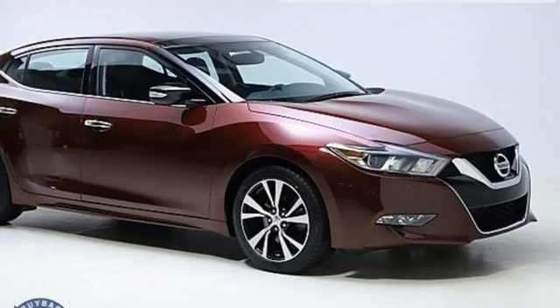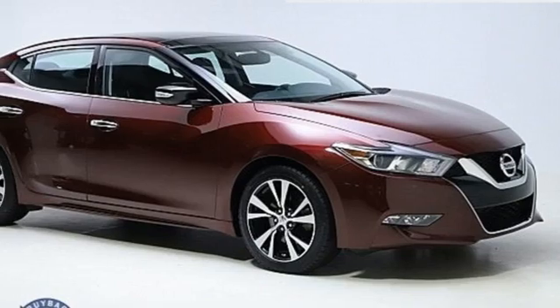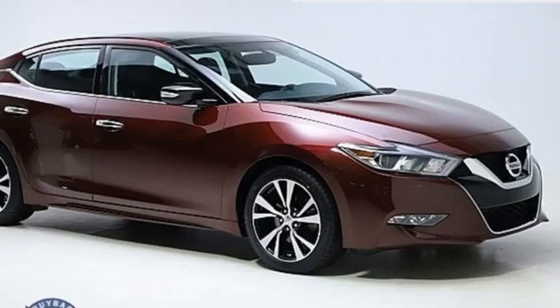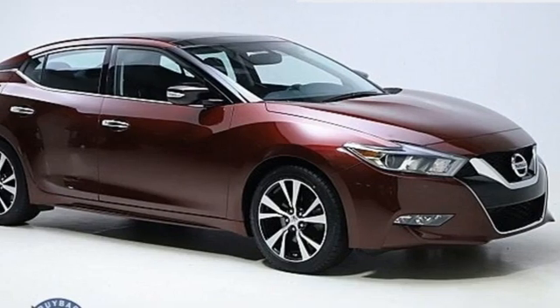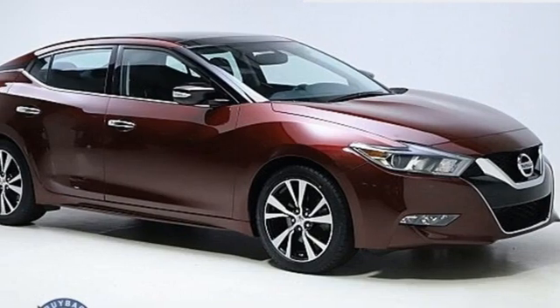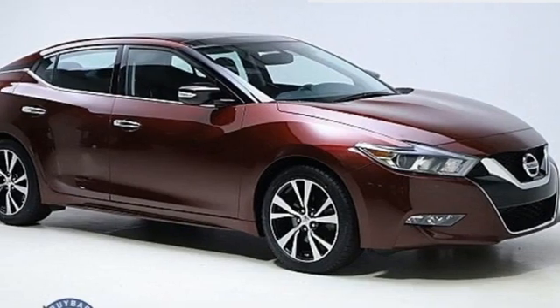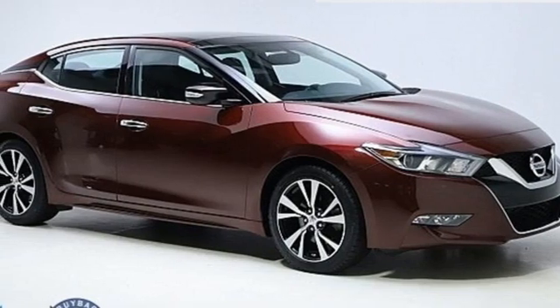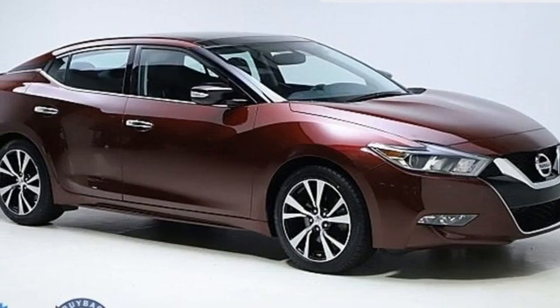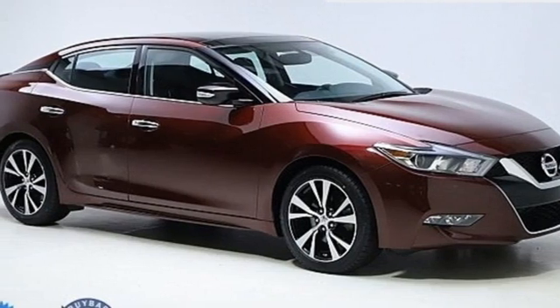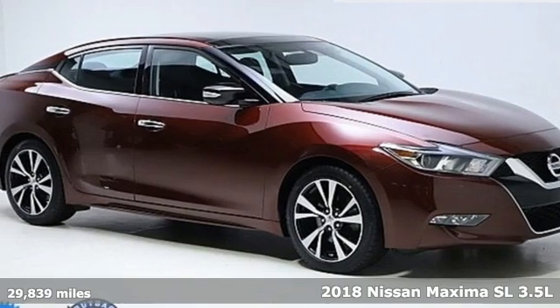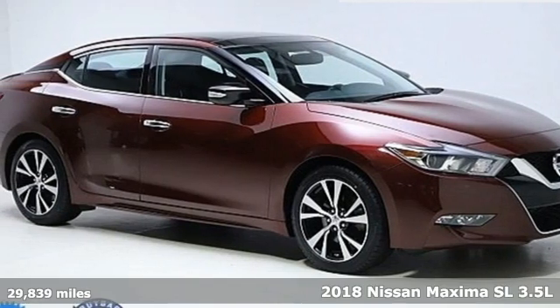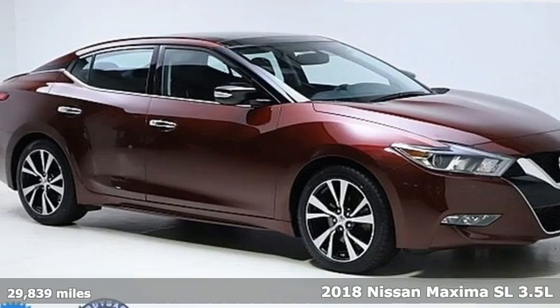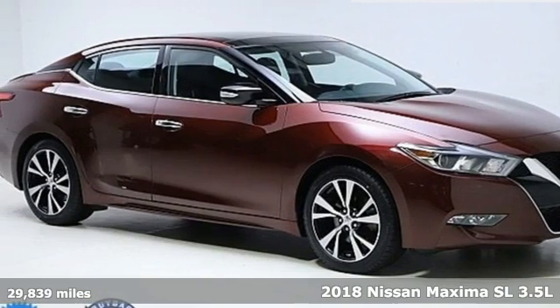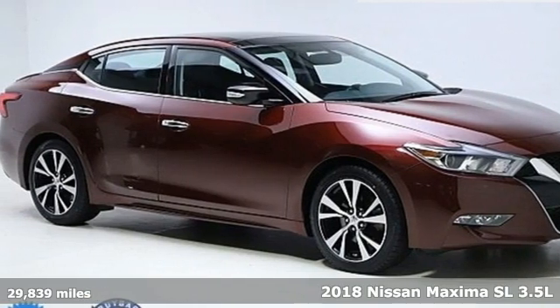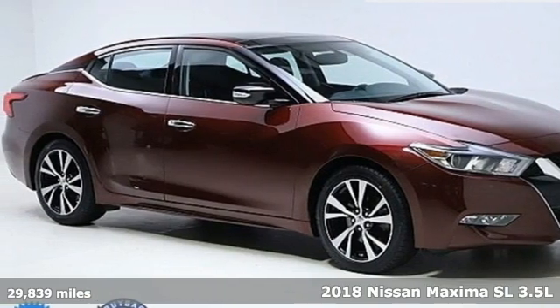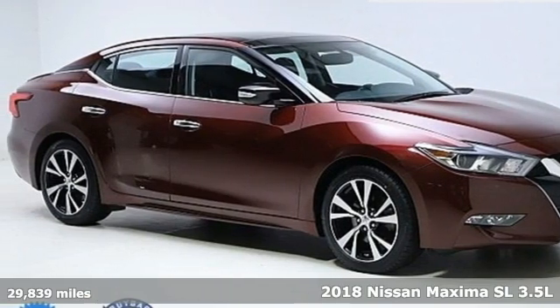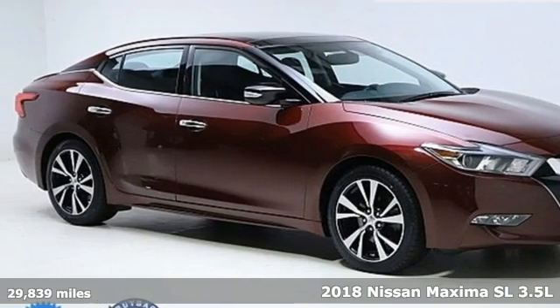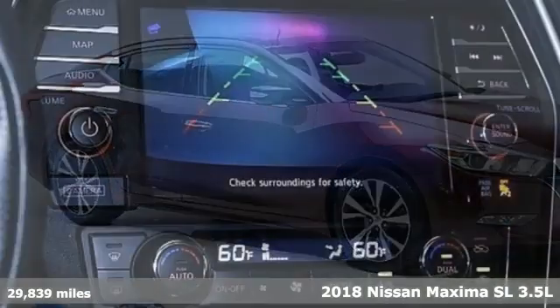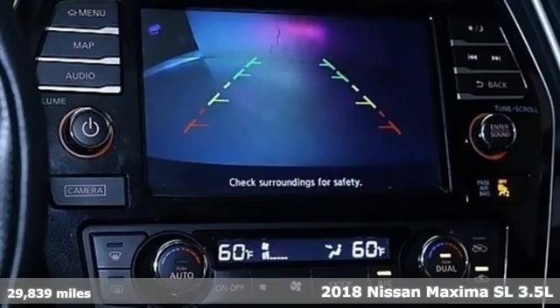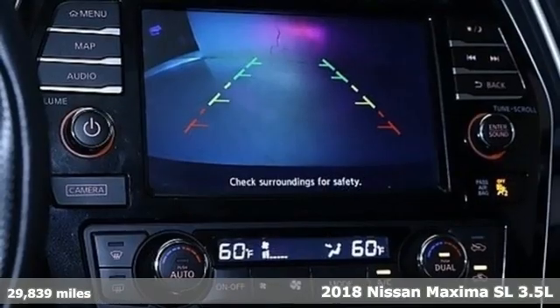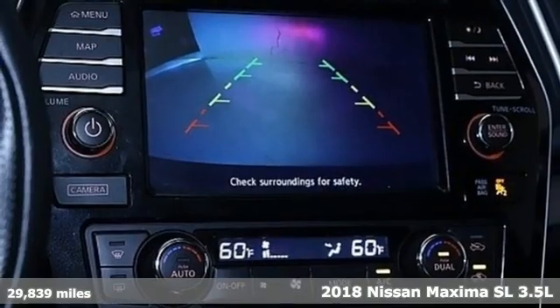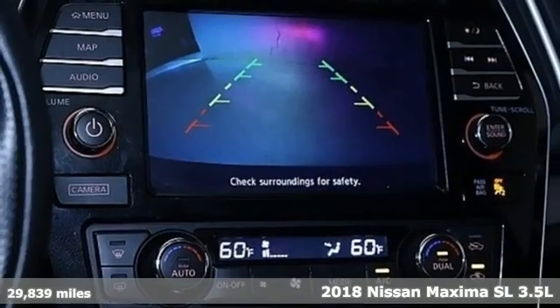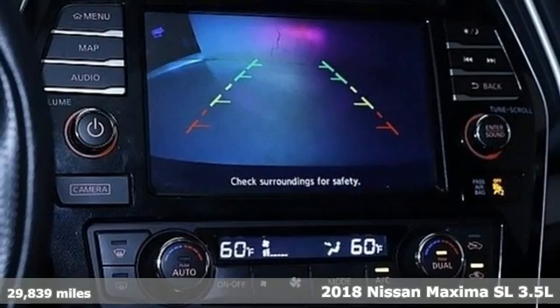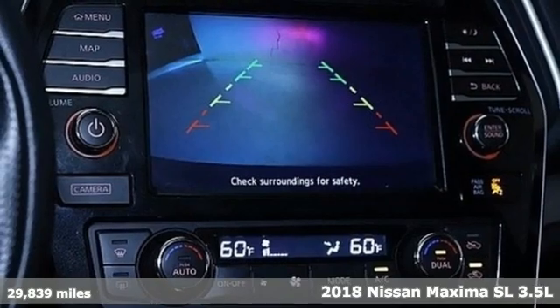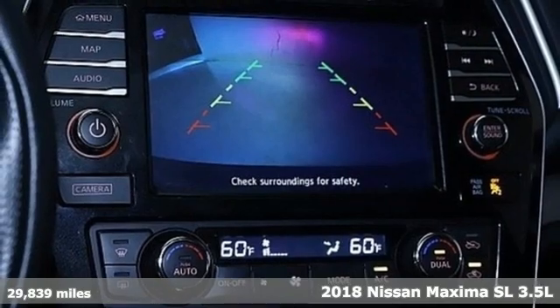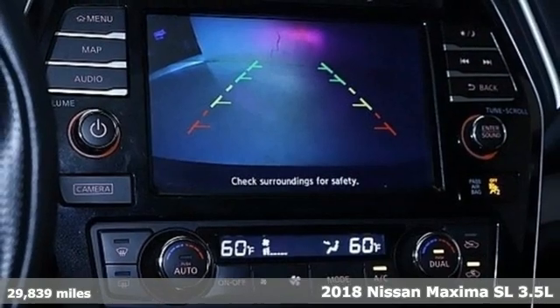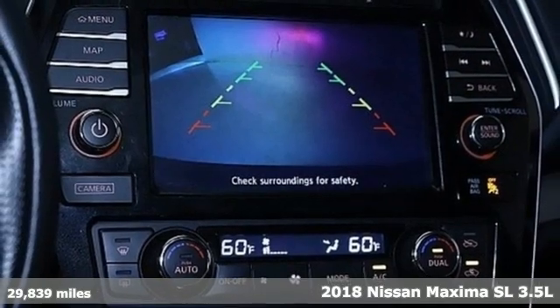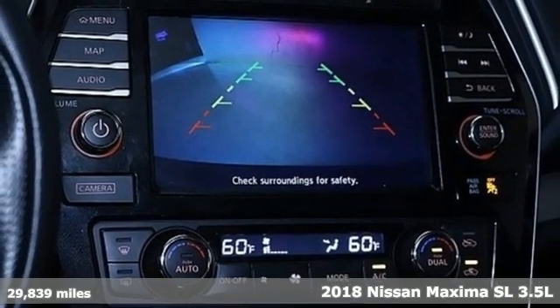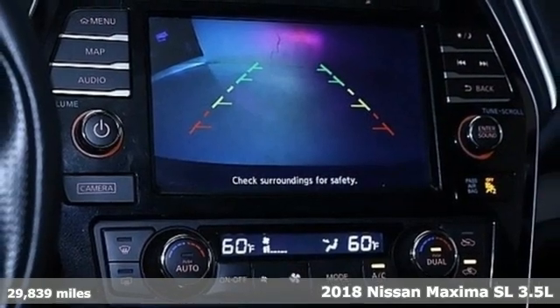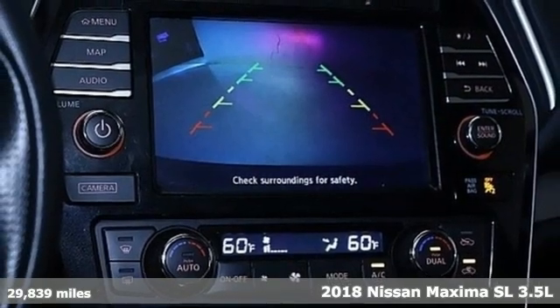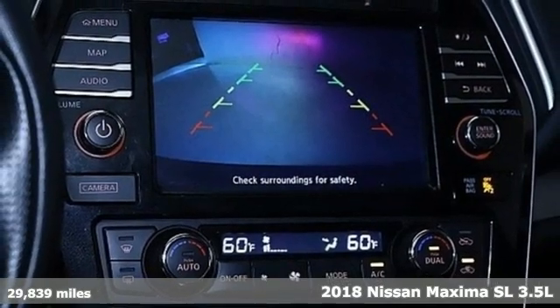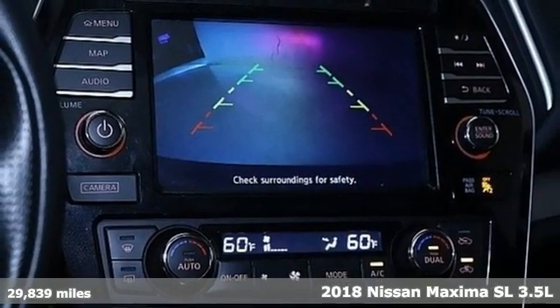Here's a certified 2018 Nissan Maxima. Innovation. Excitement. Nissan.